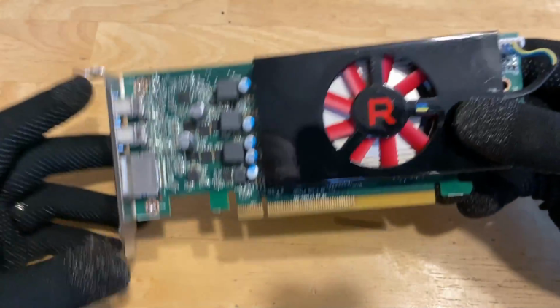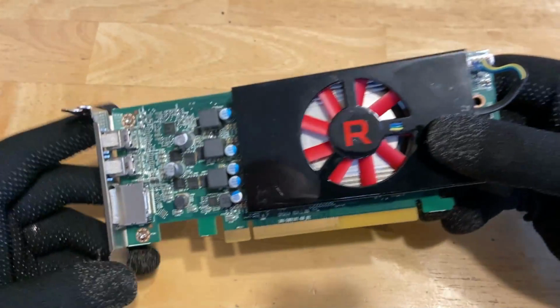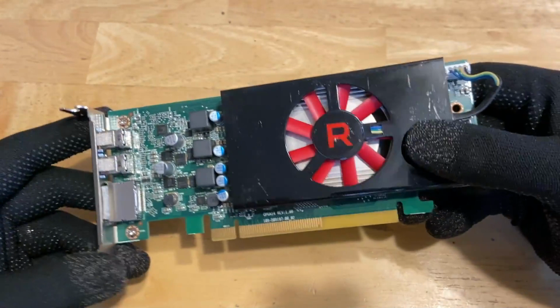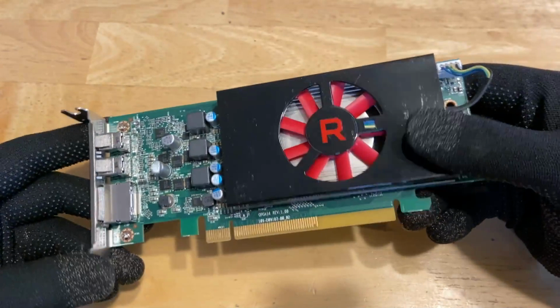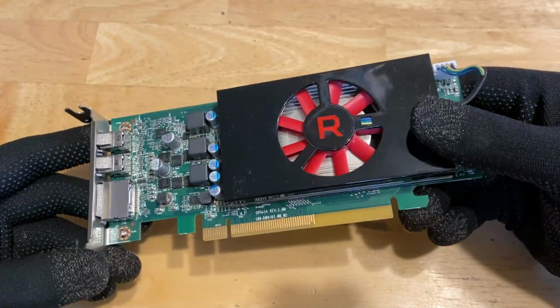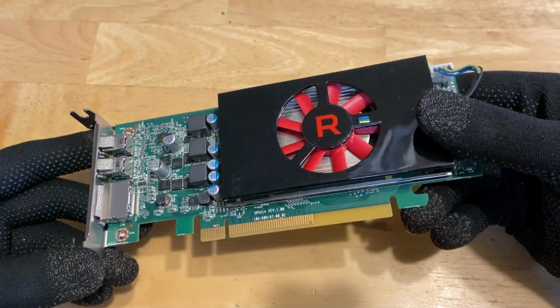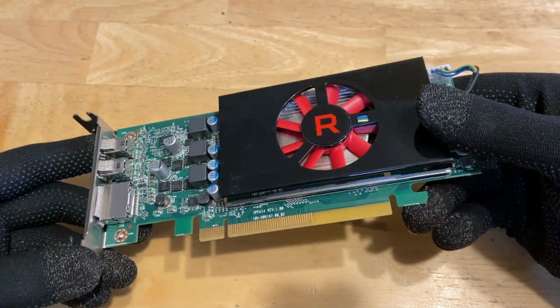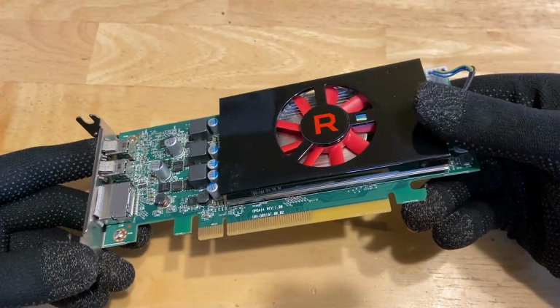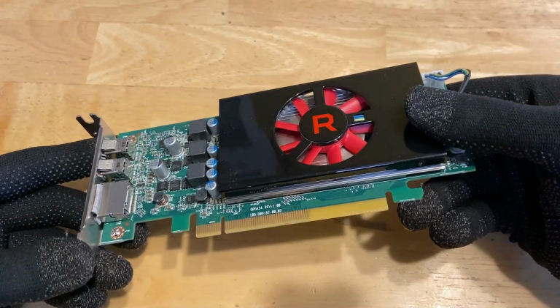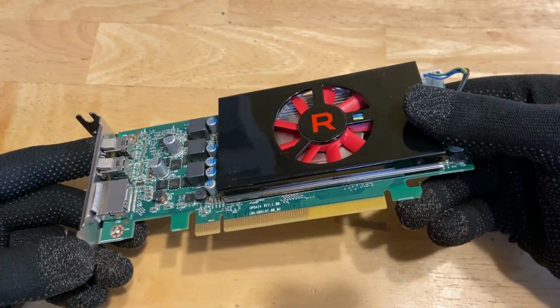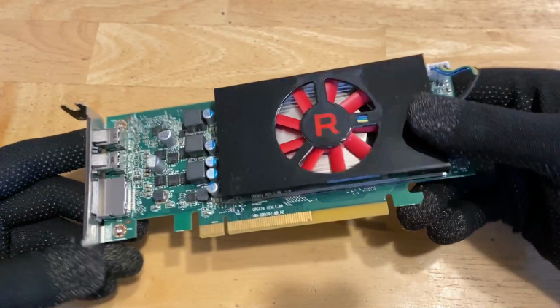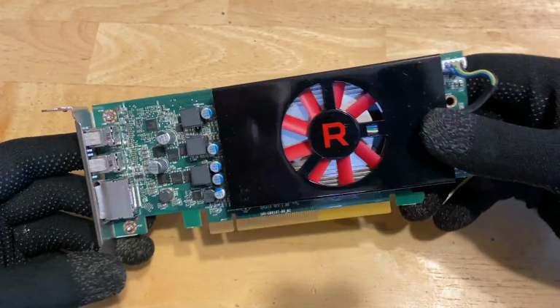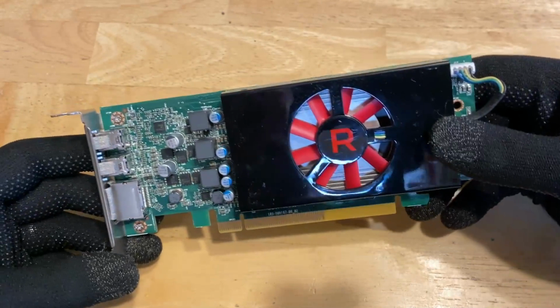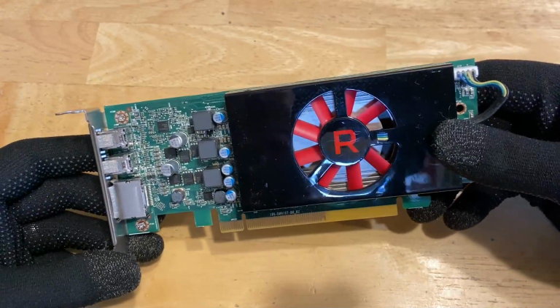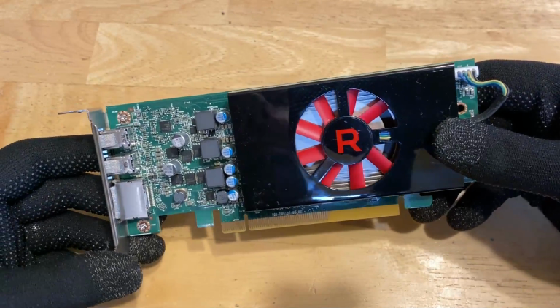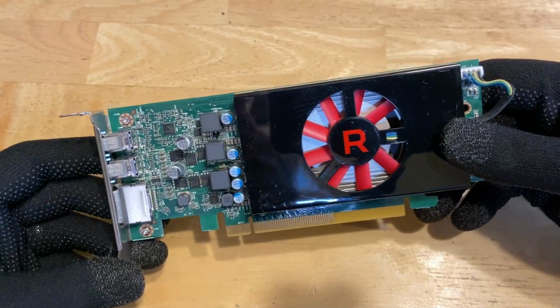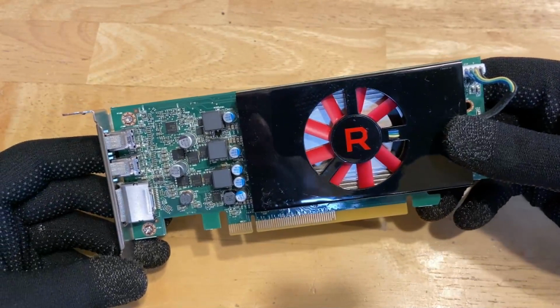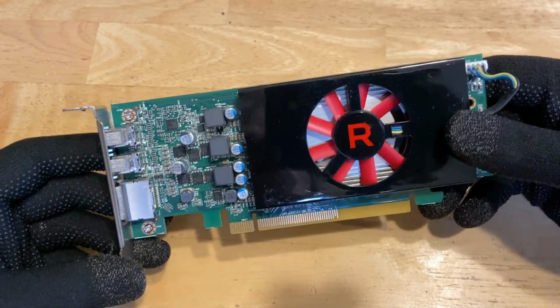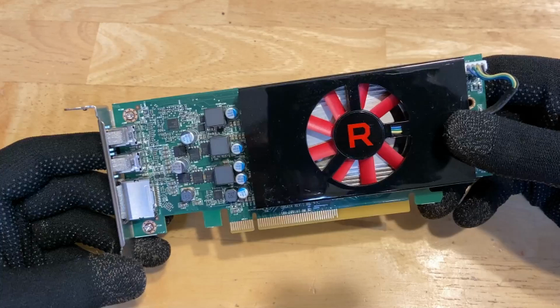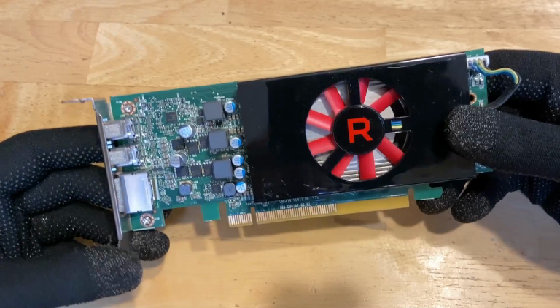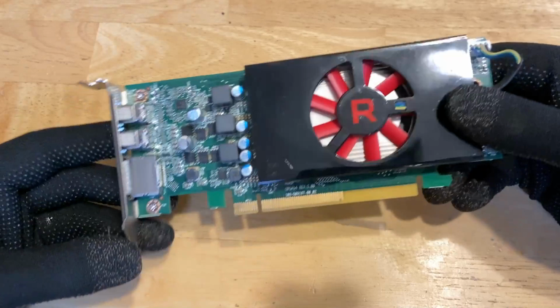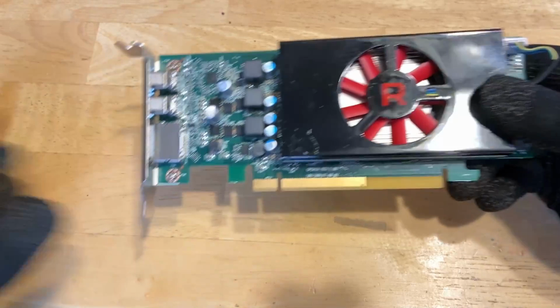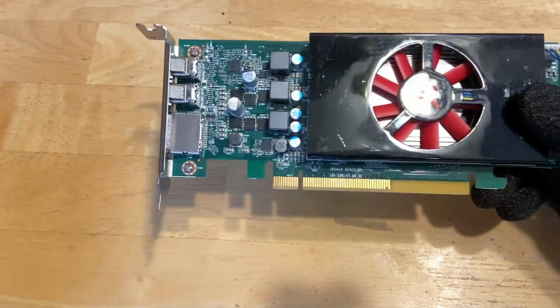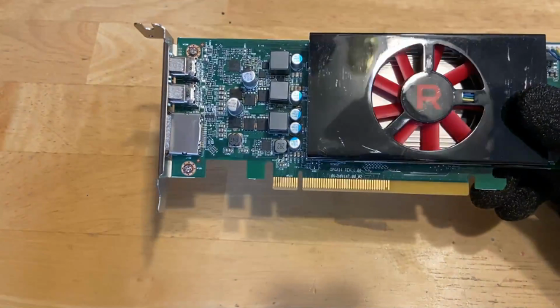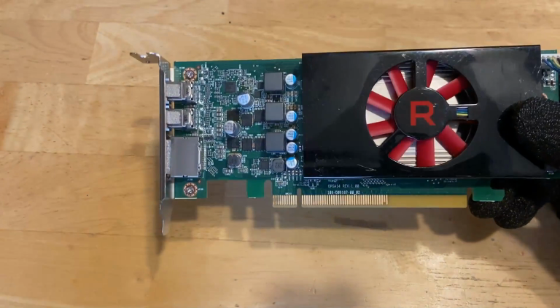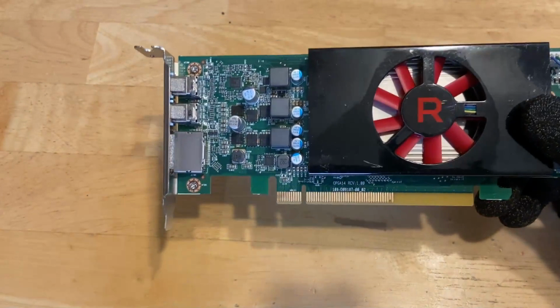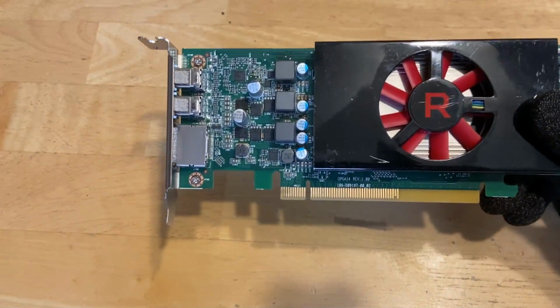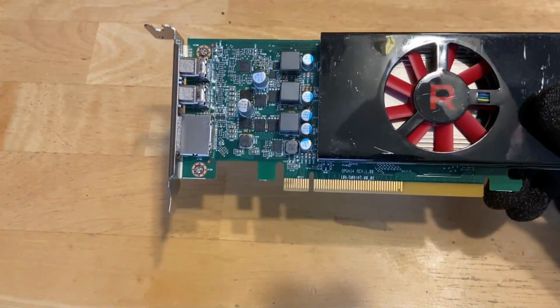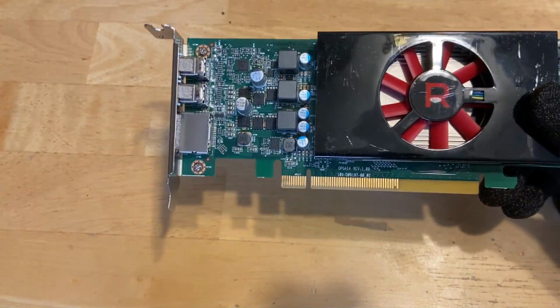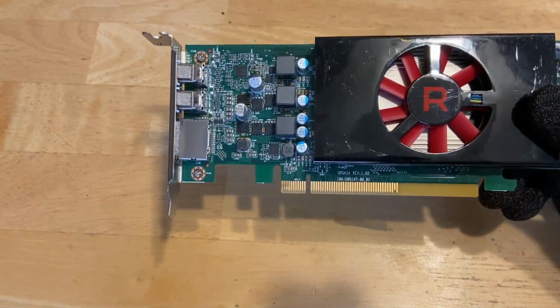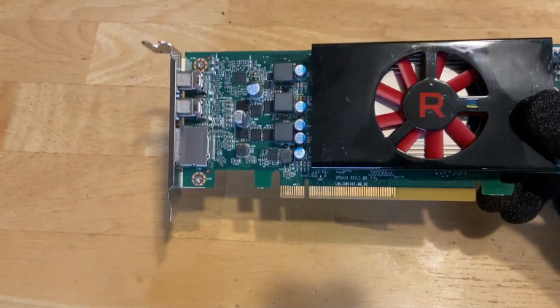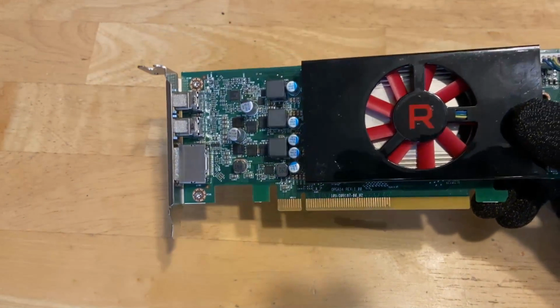And there we go, good as new. Let's get this back in the HP ProDesk and see how it does.